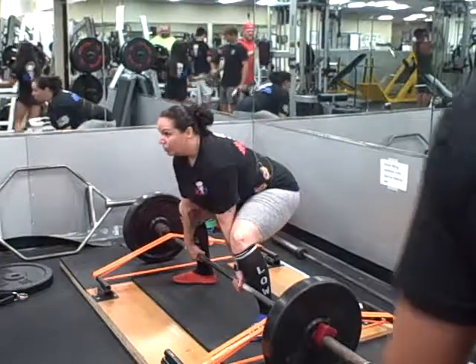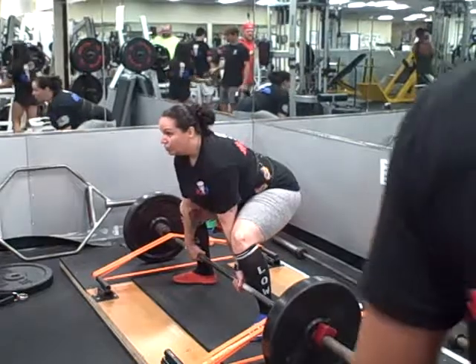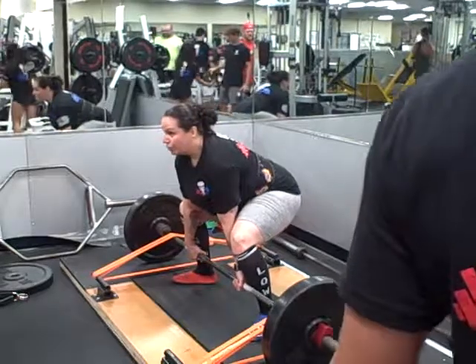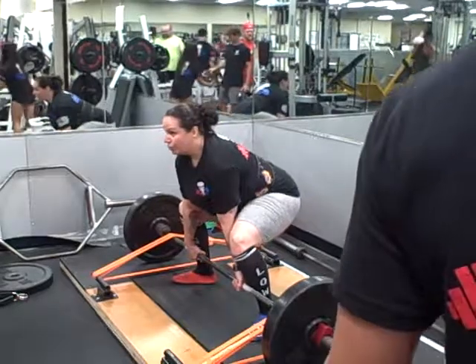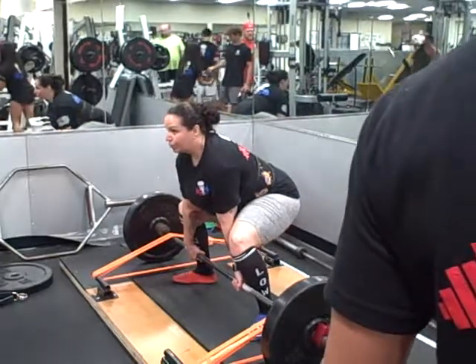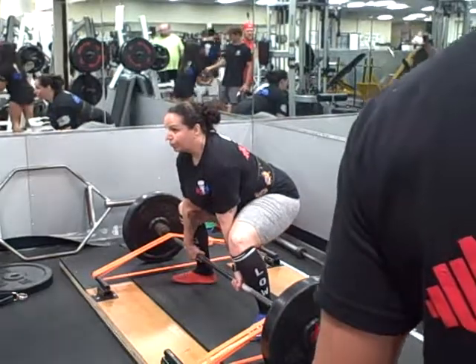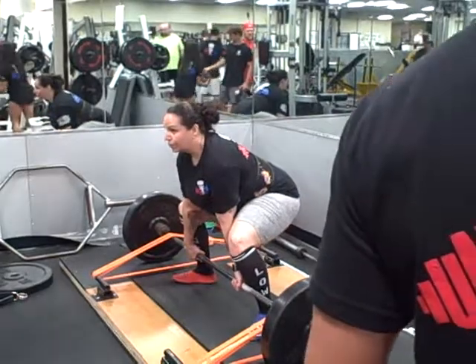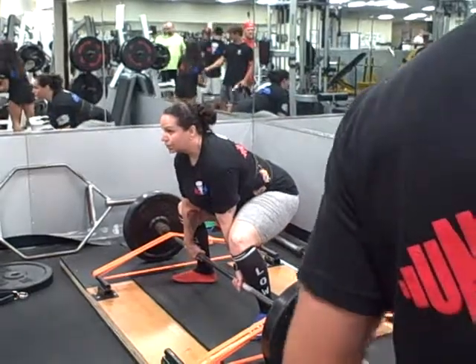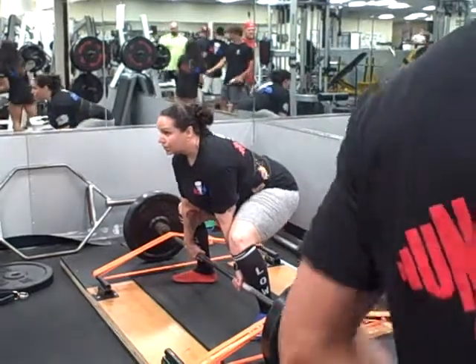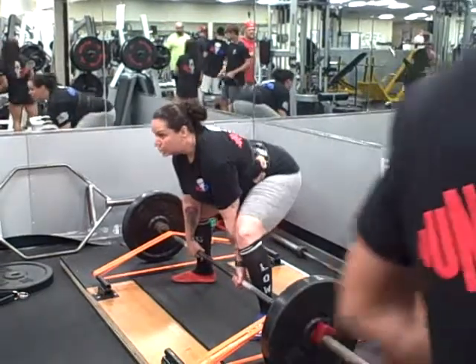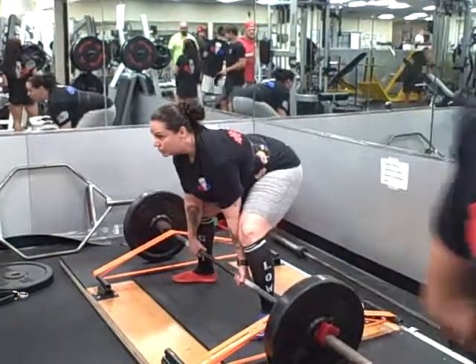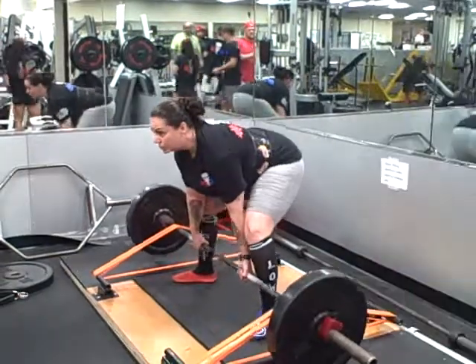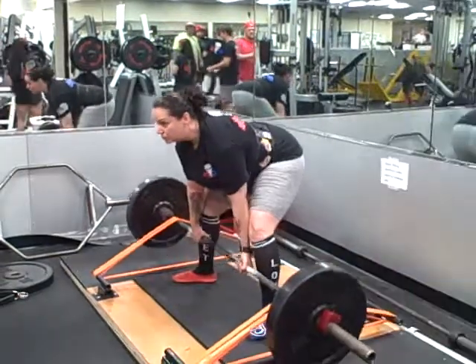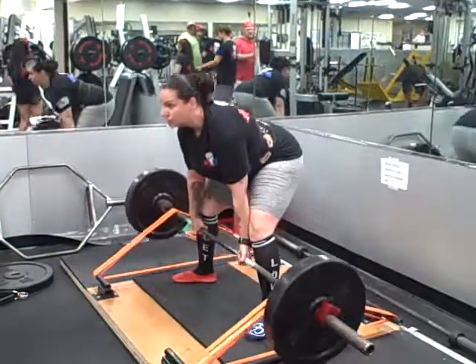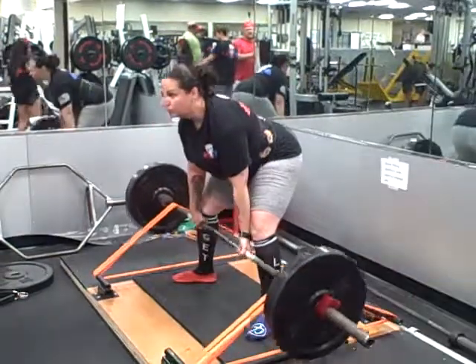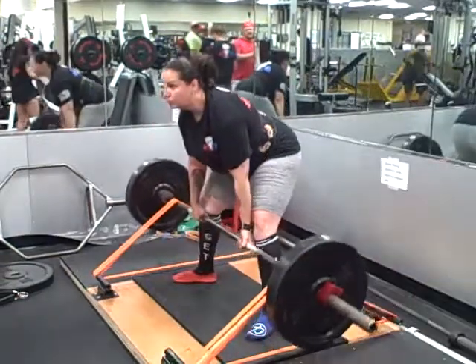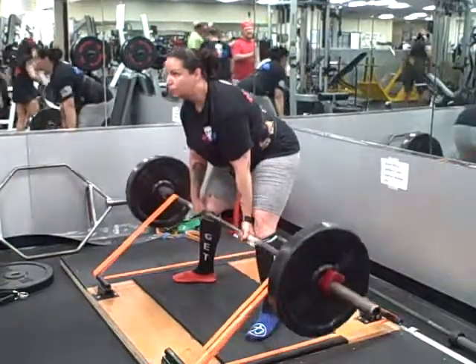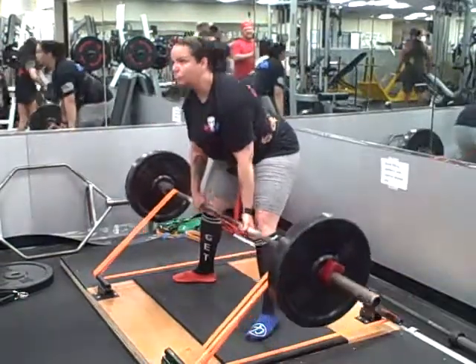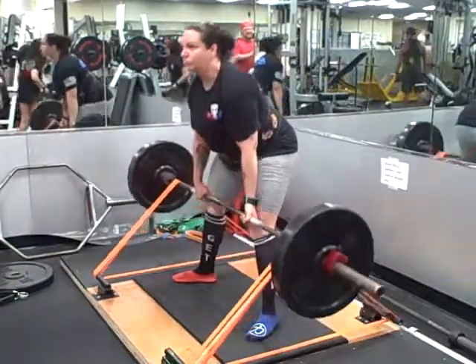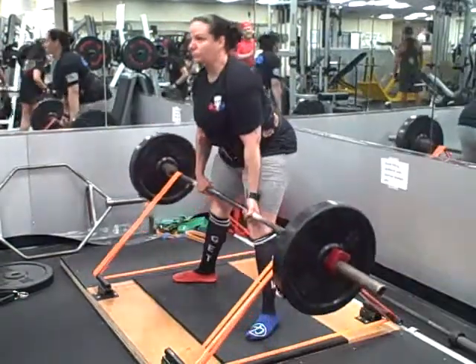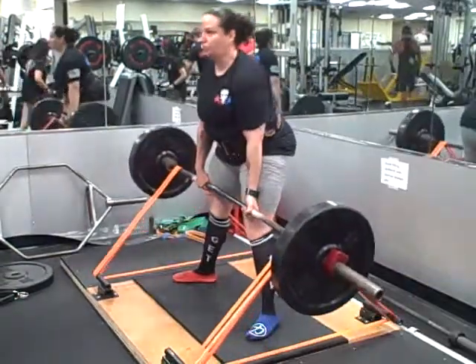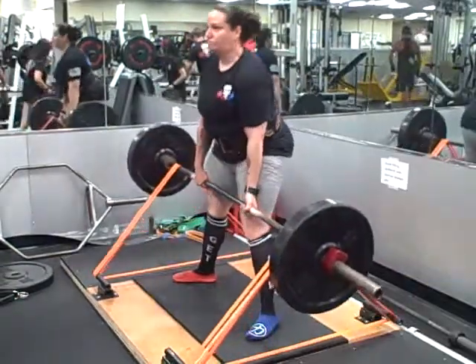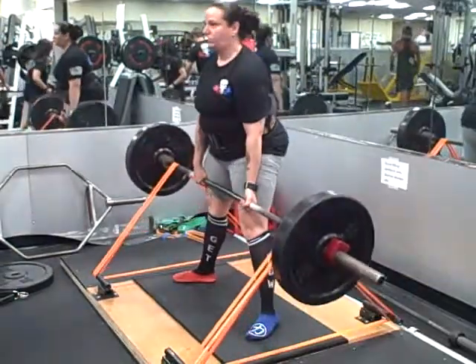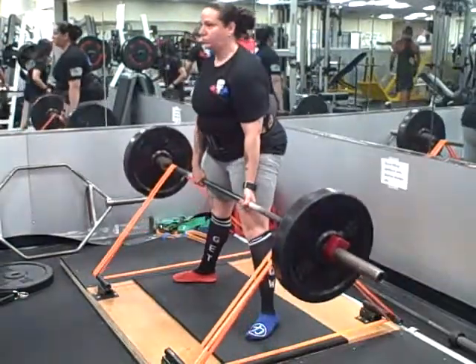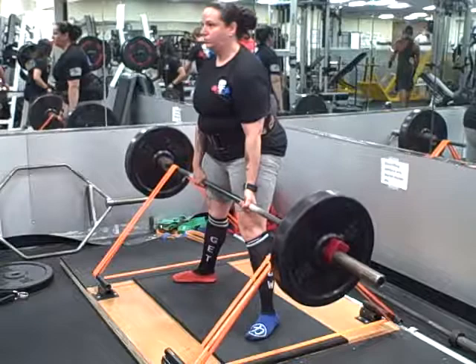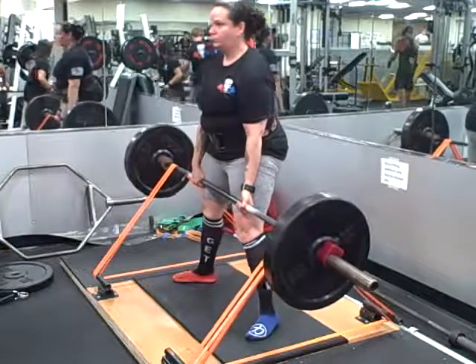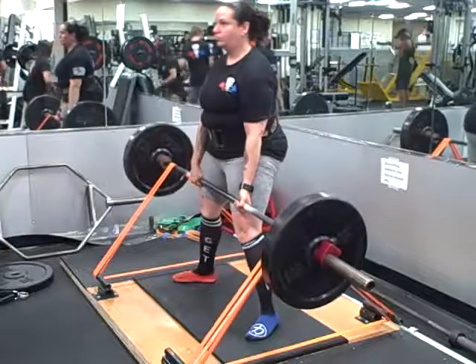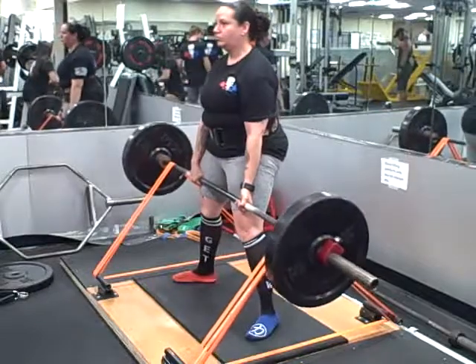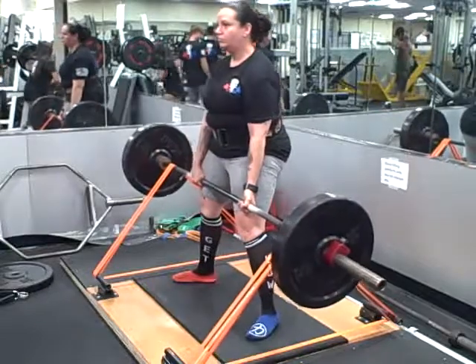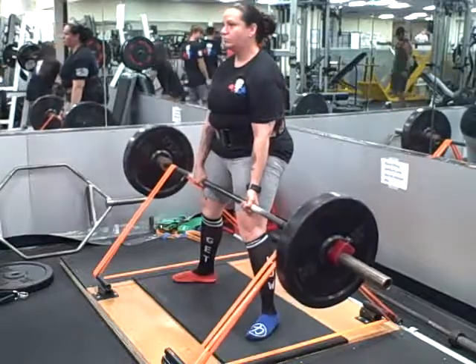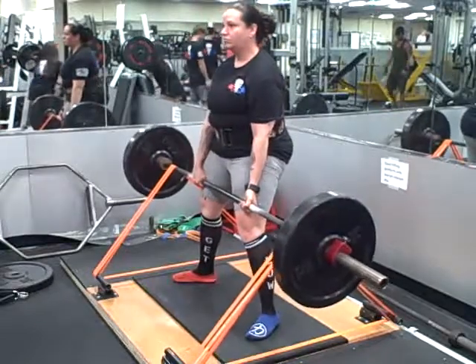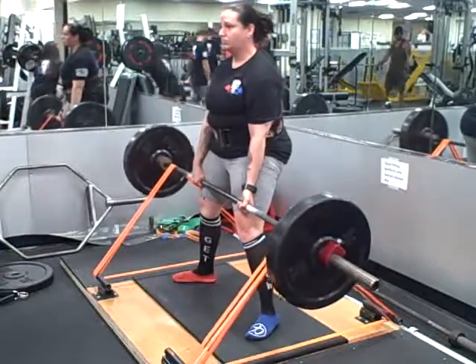Okay. Swat it up. Drag it, drag it. Hips, hips, hips. Squeeze your butt. Down.